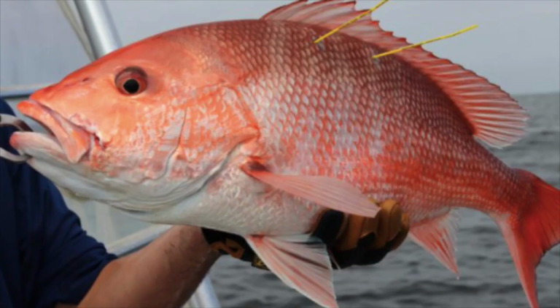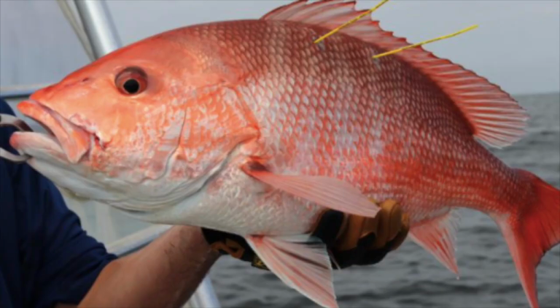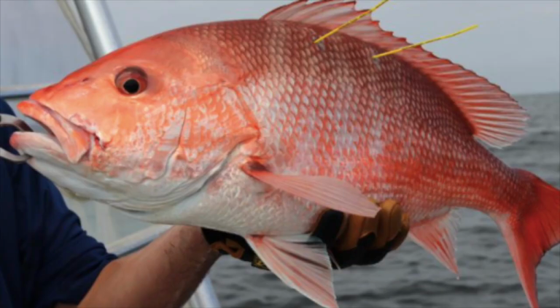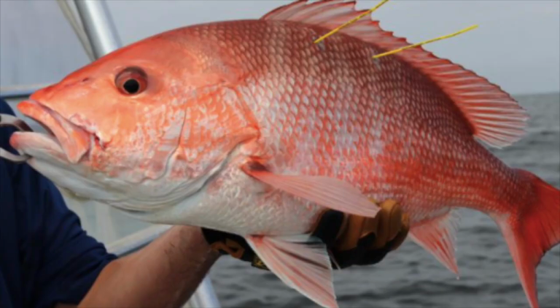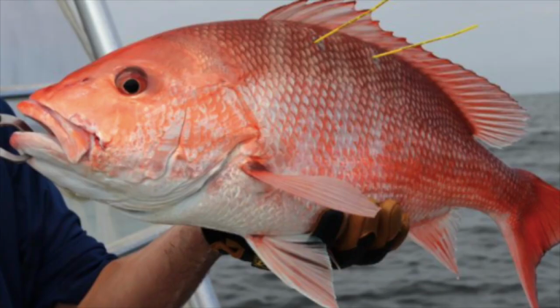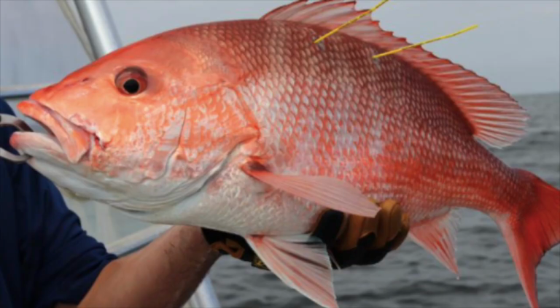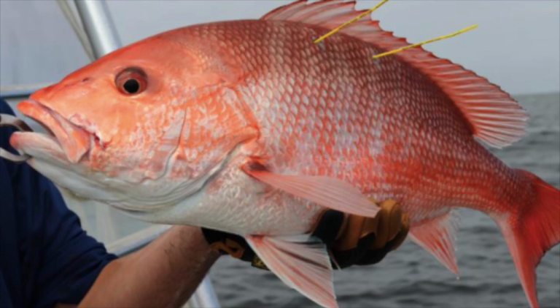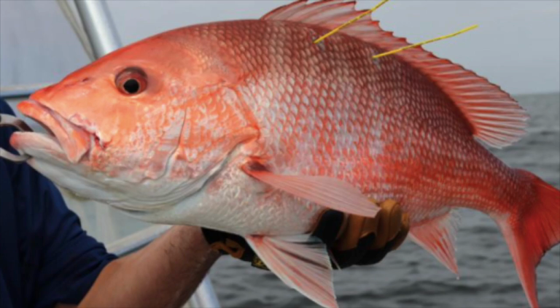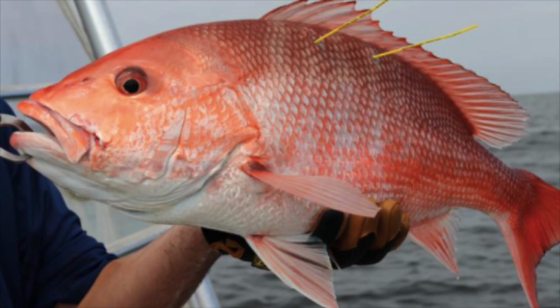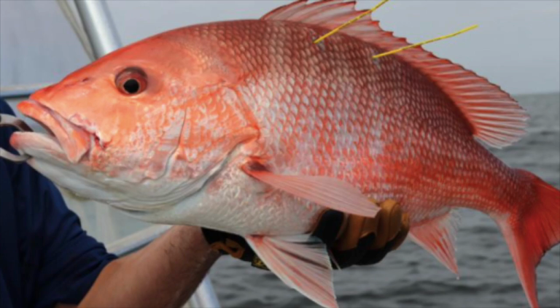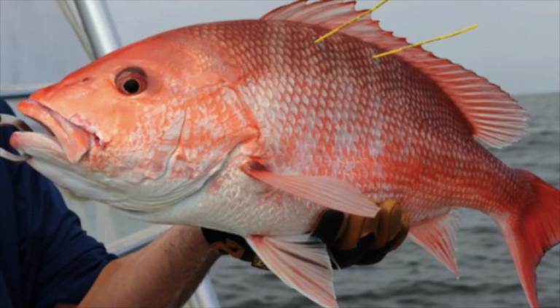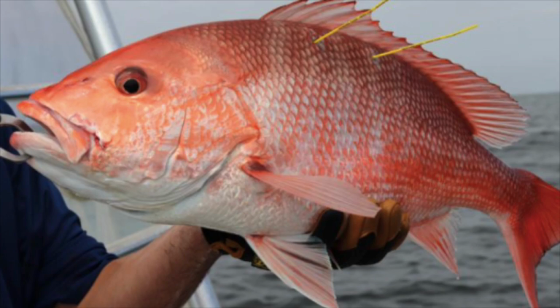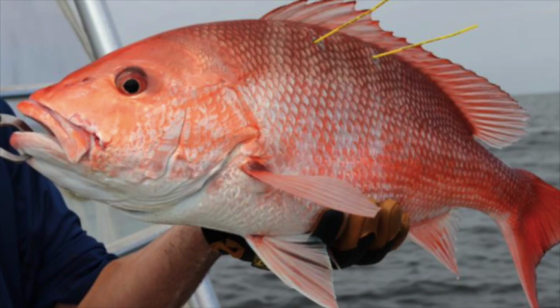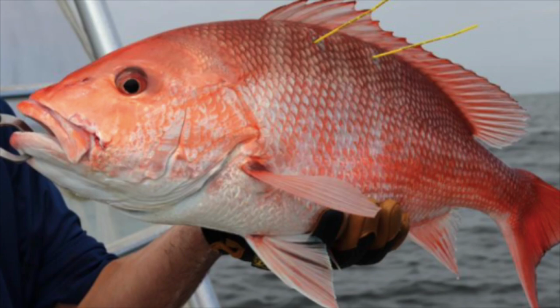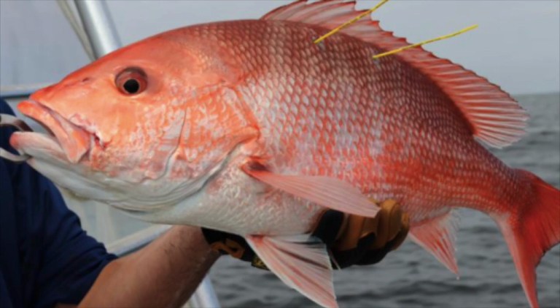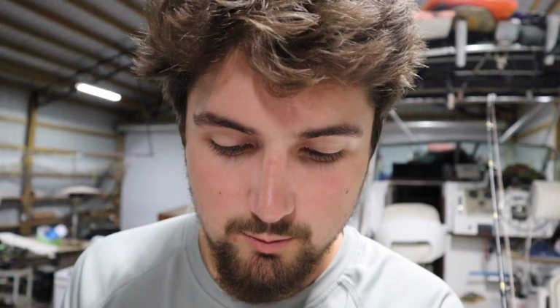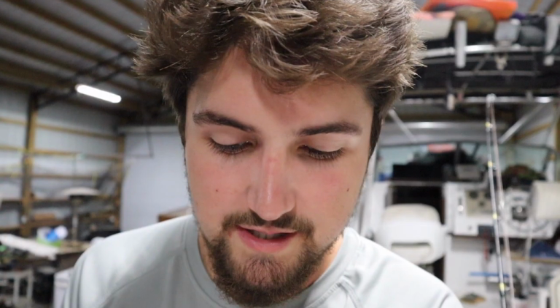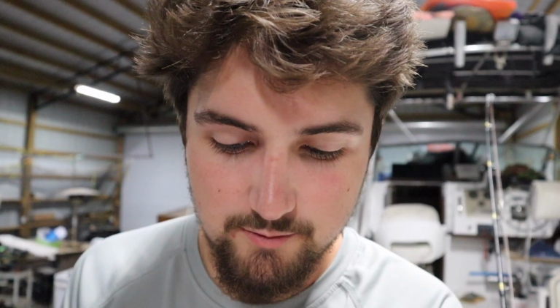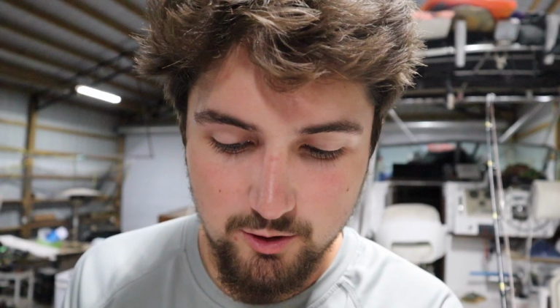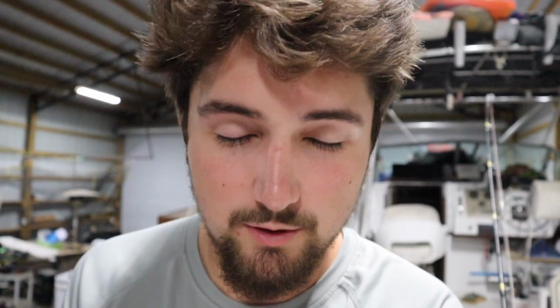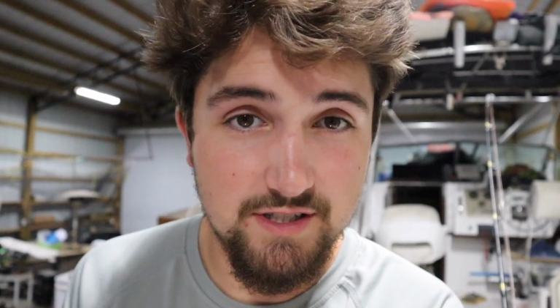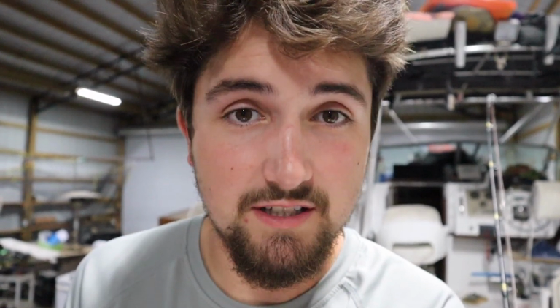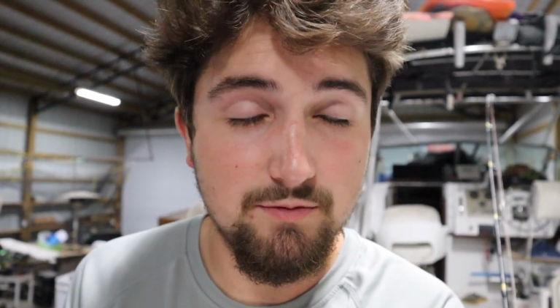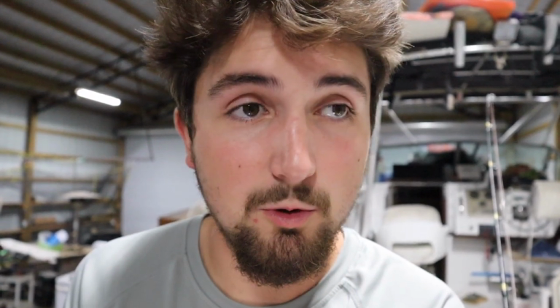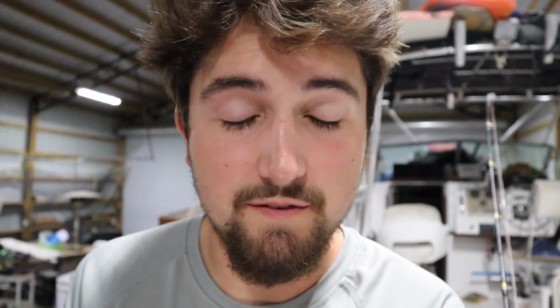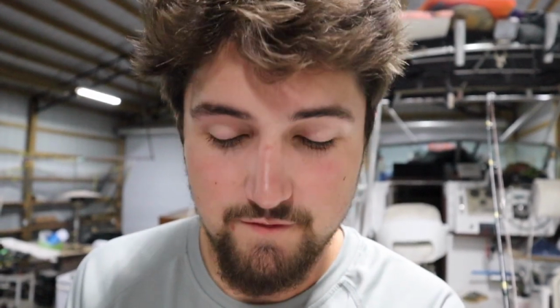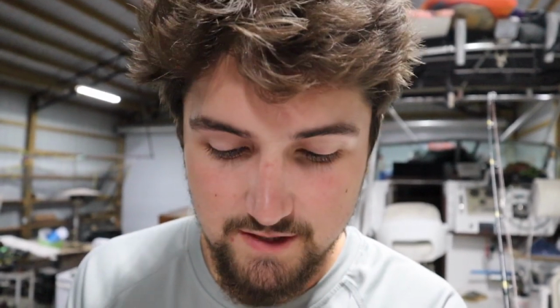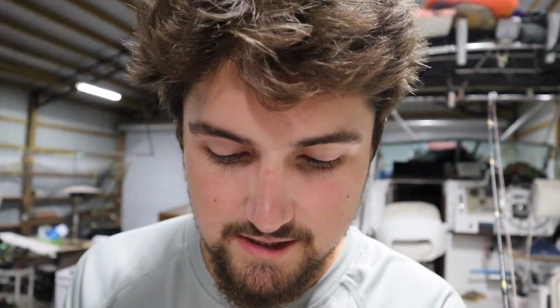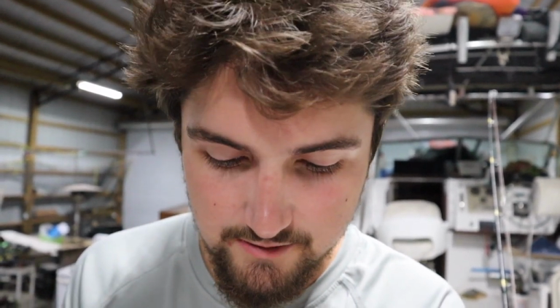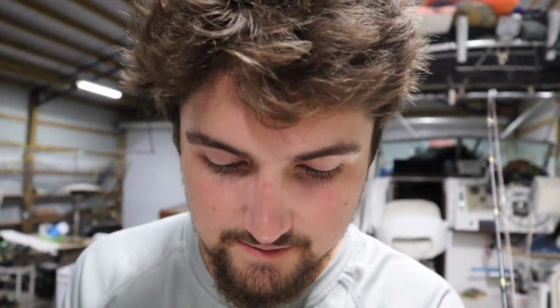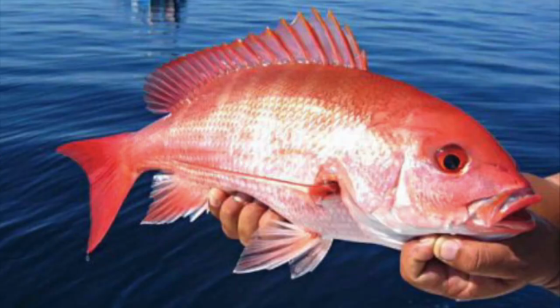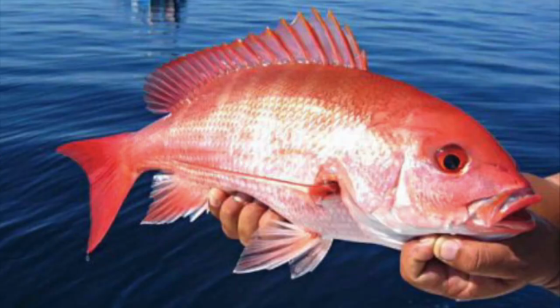Red snapper have been recorded to grow up to 40 inches, weigh up to 50 pounds, and one was even recorded to live more than 50 years.